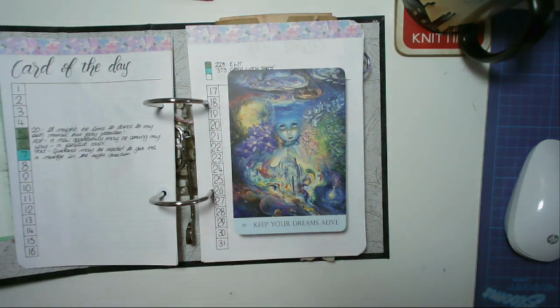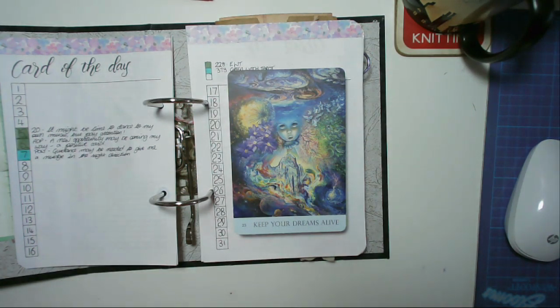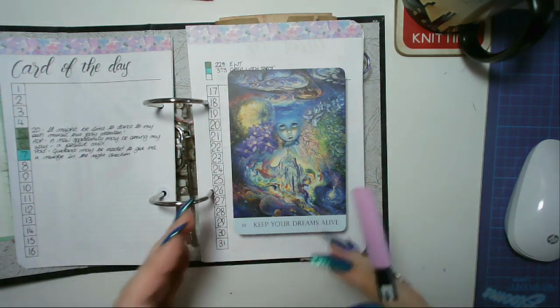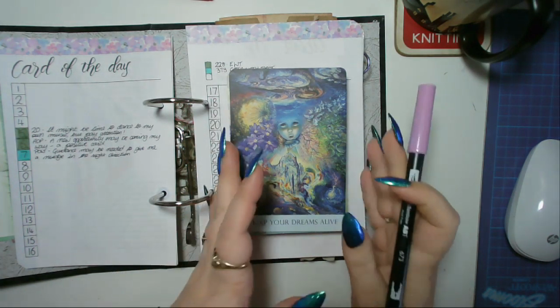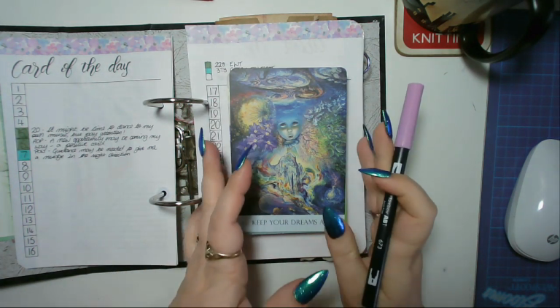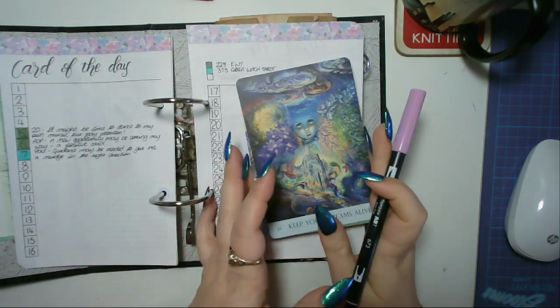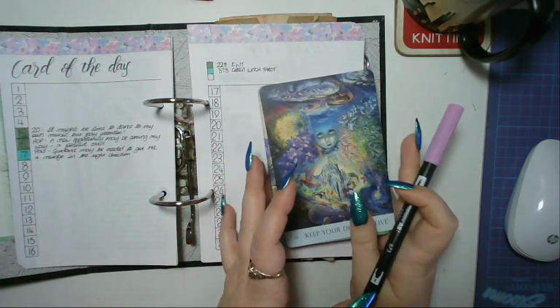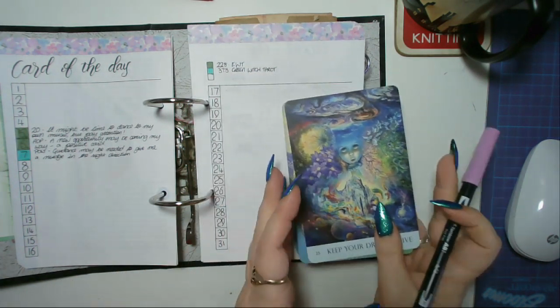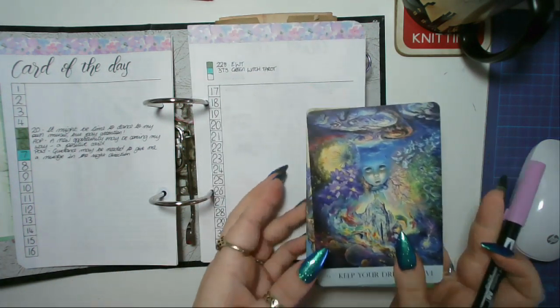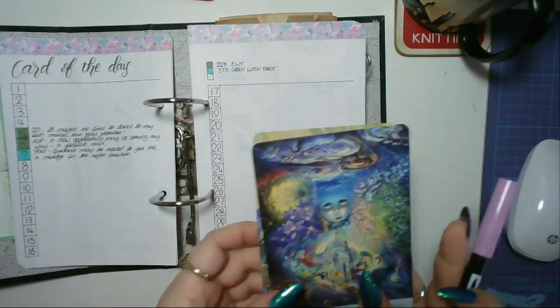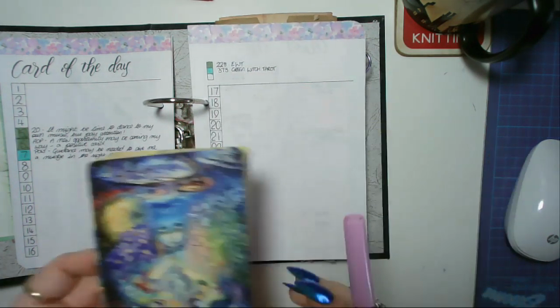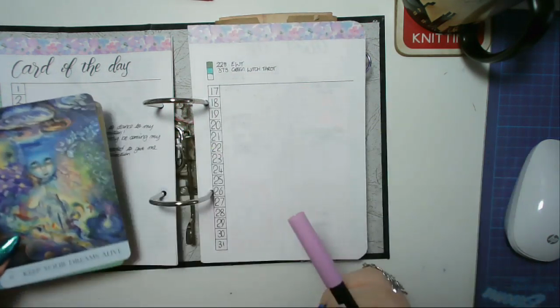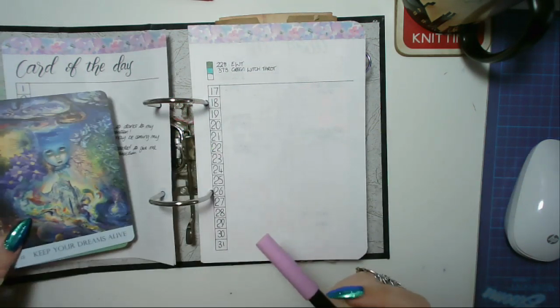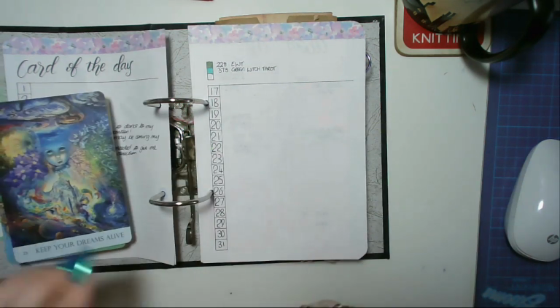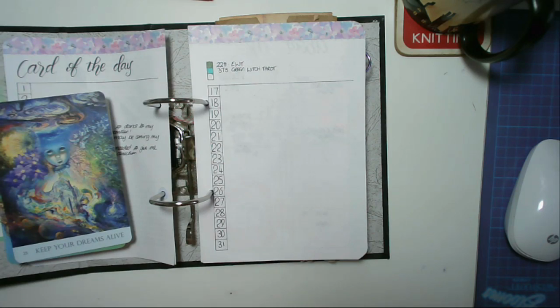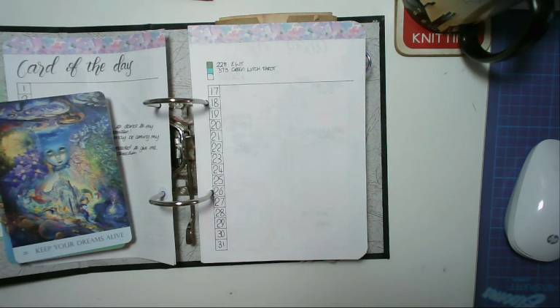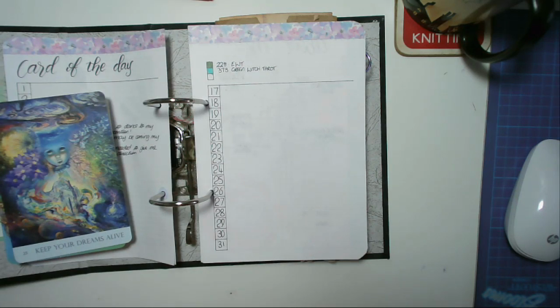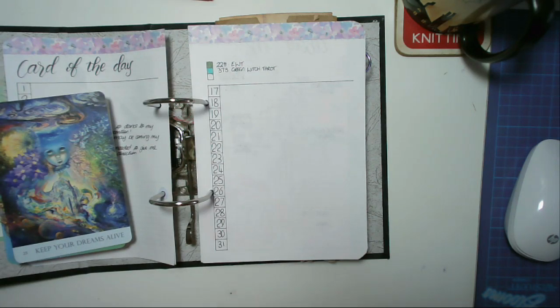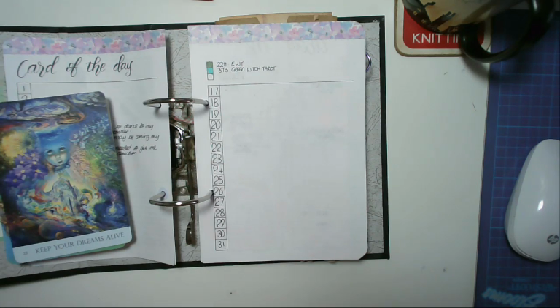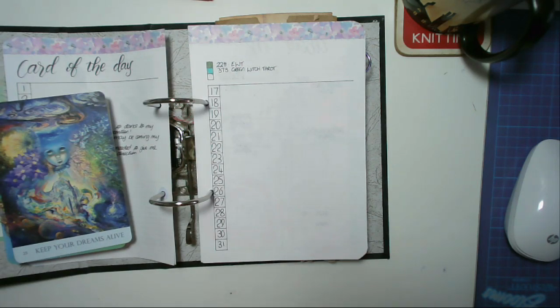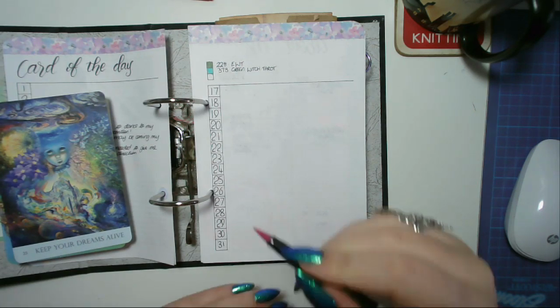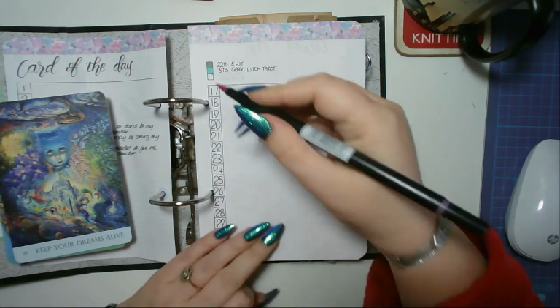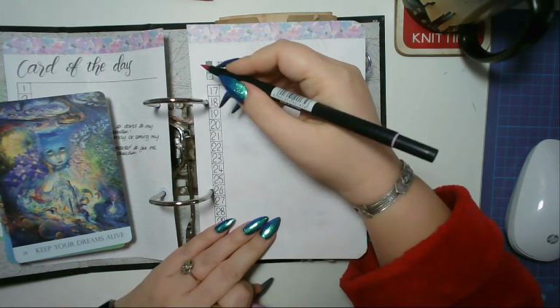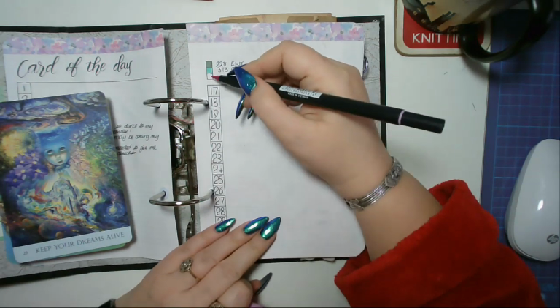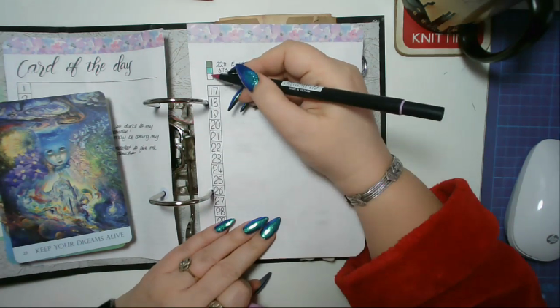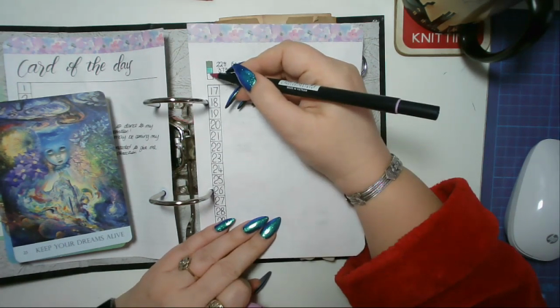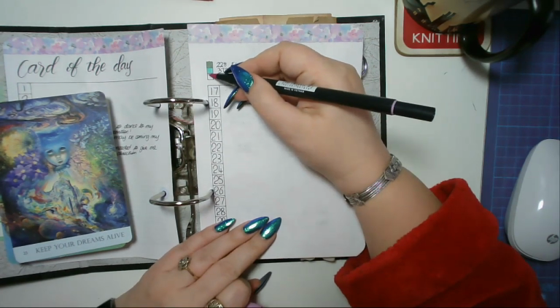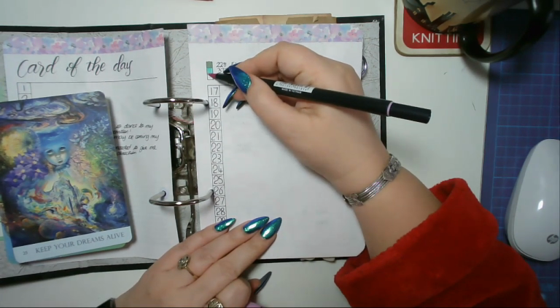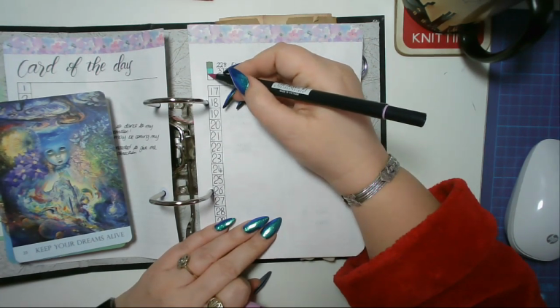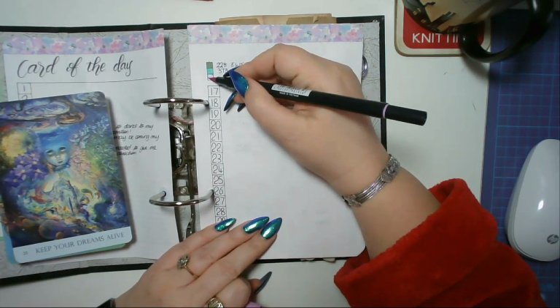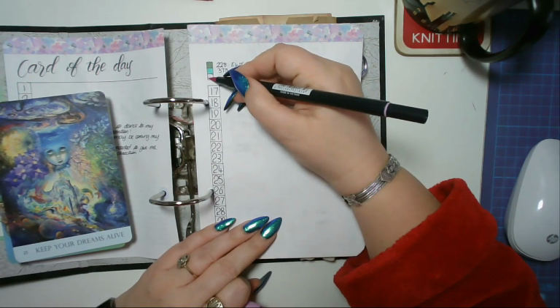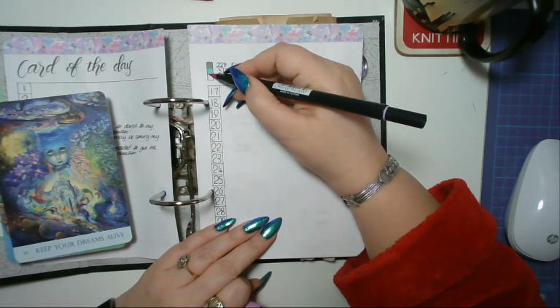Color number 673 will be for the Nature's Whispers deck — what a mouthful that name is!